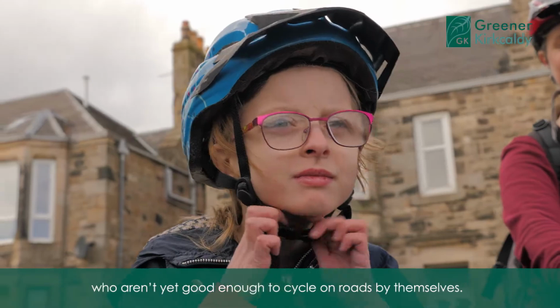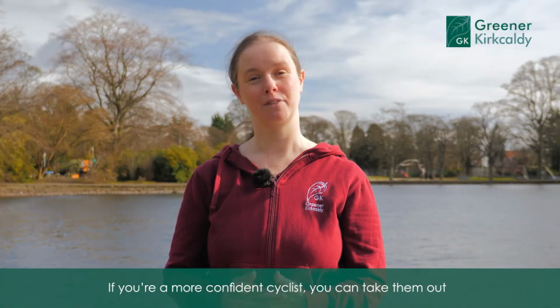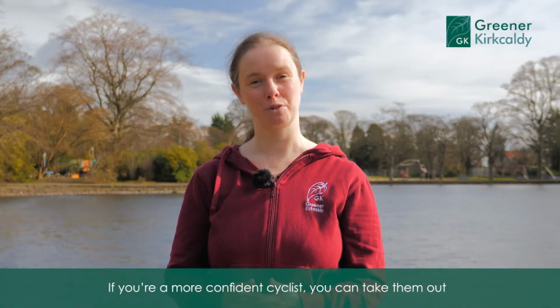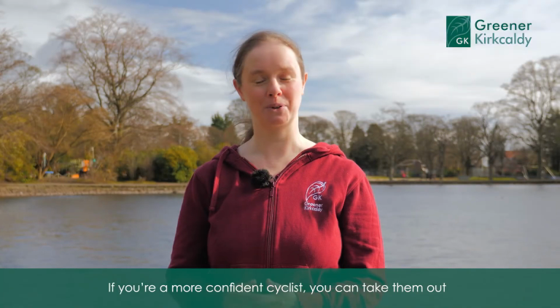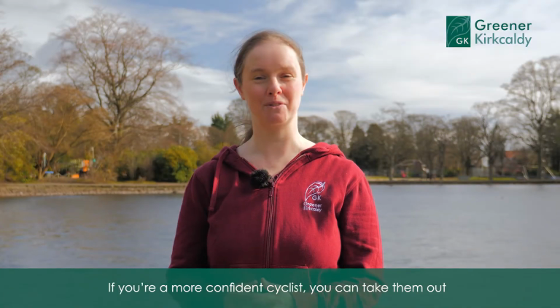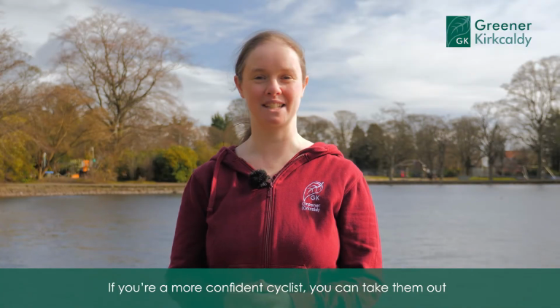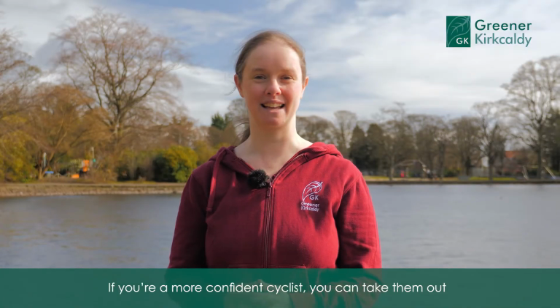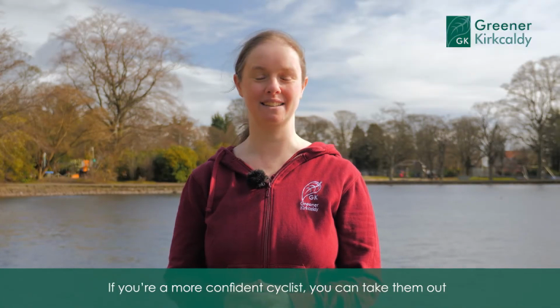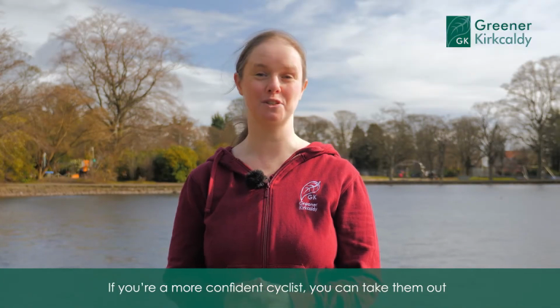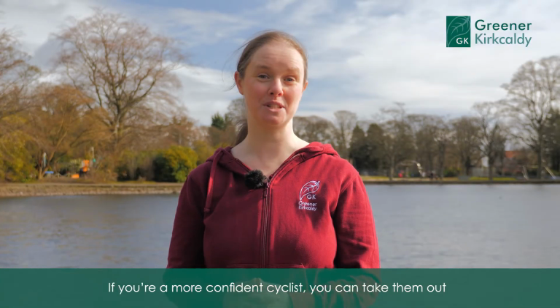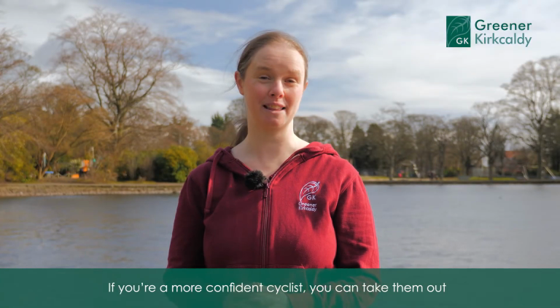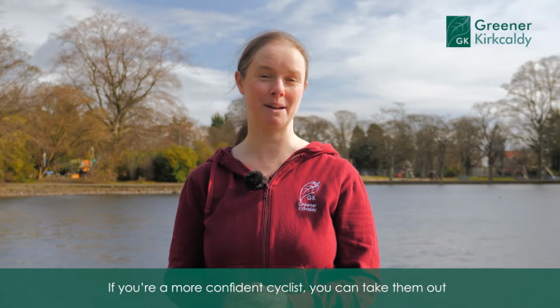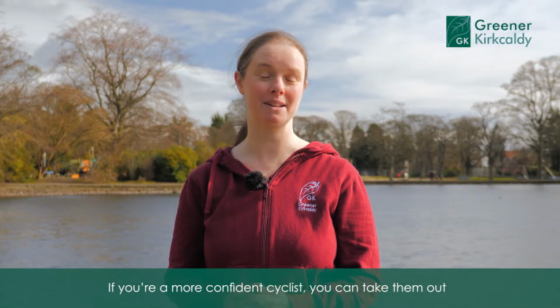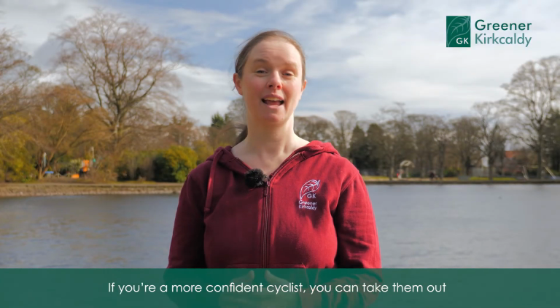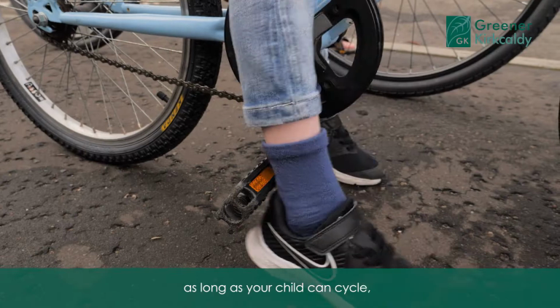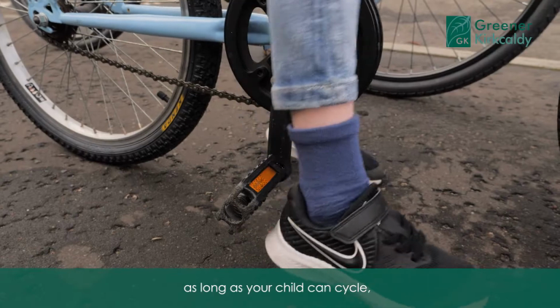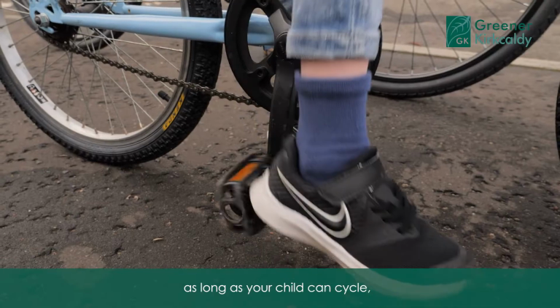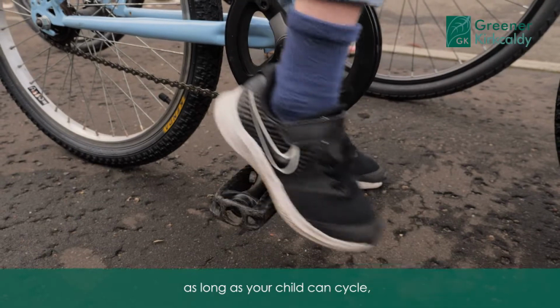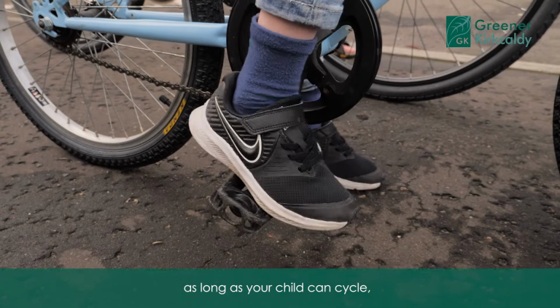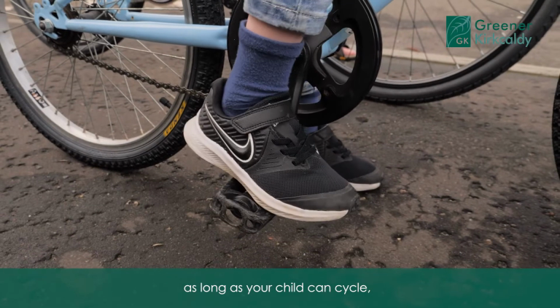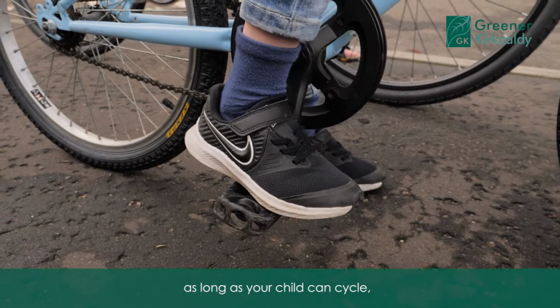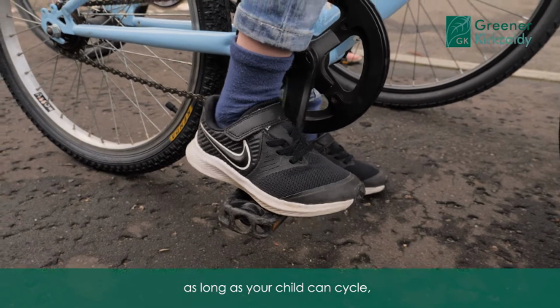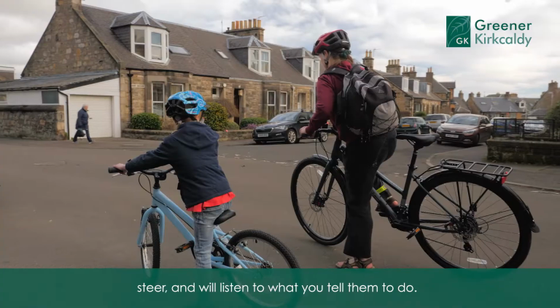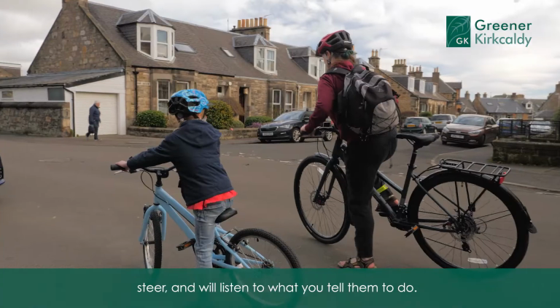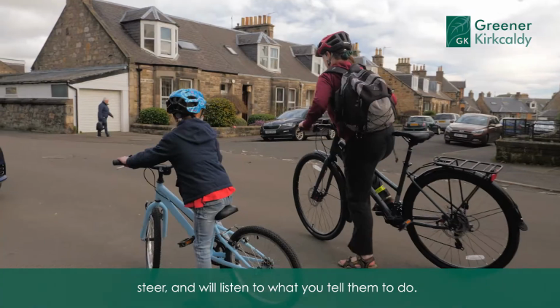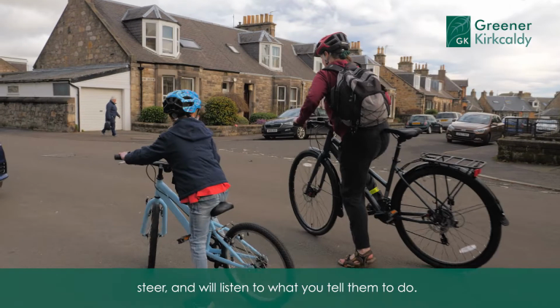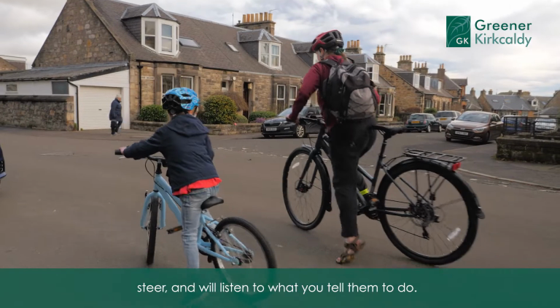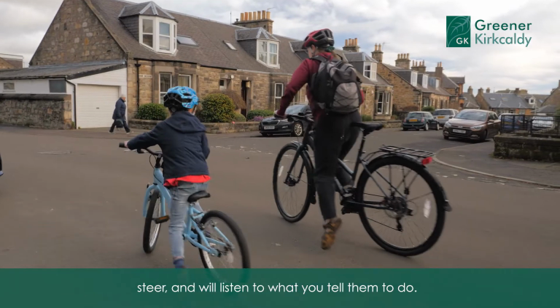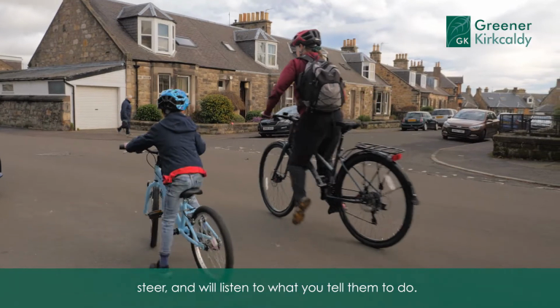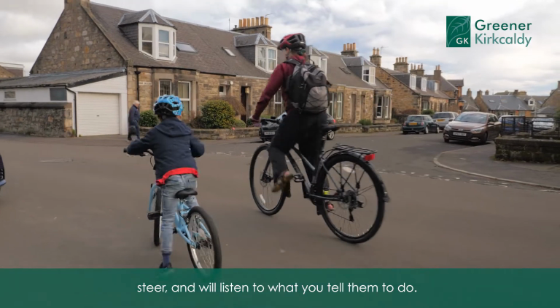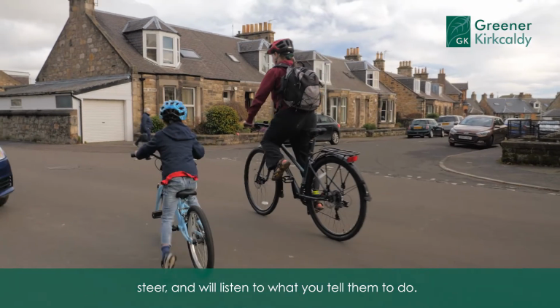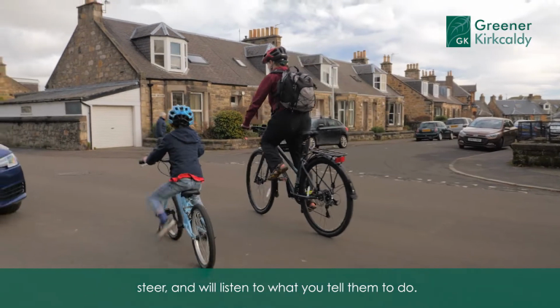If you're a more confident cyclist you can take them out, as long as your child can cycle, steer and will listen to what you tell them to do.